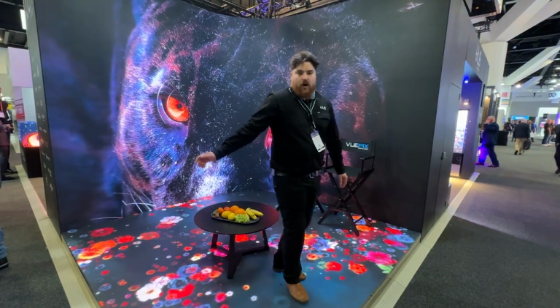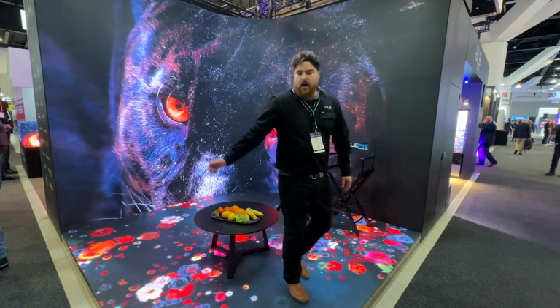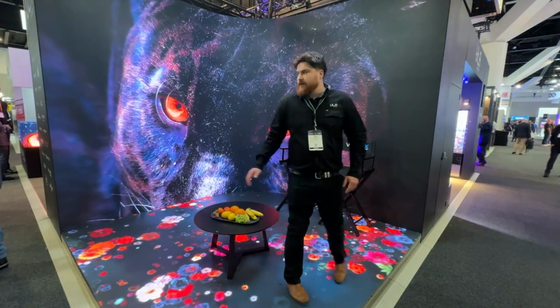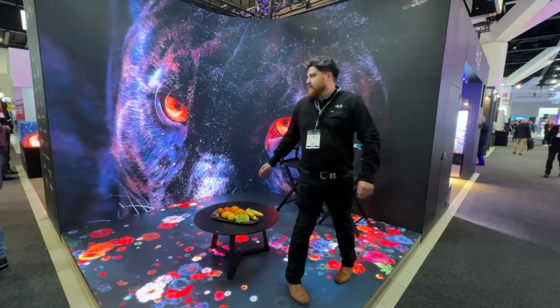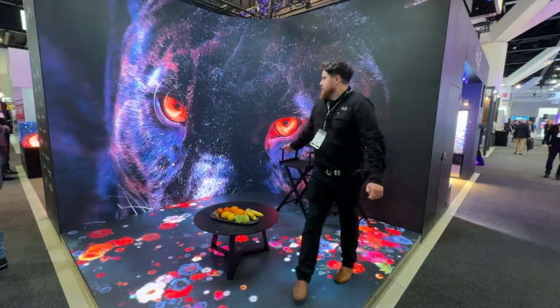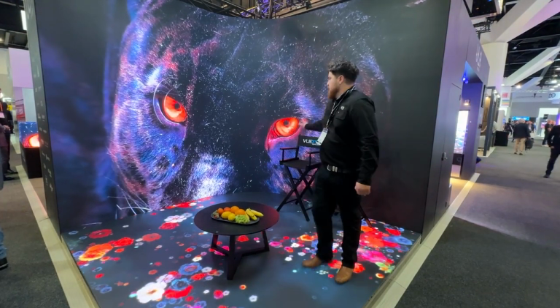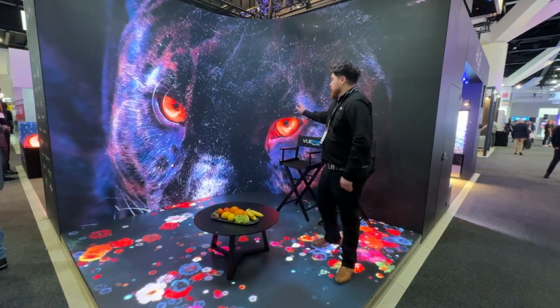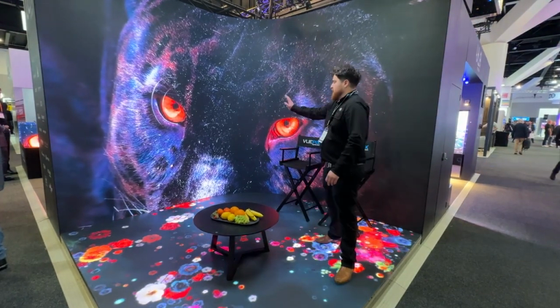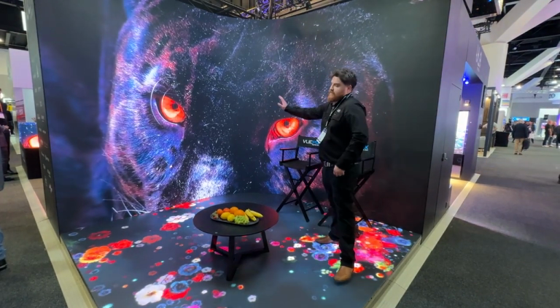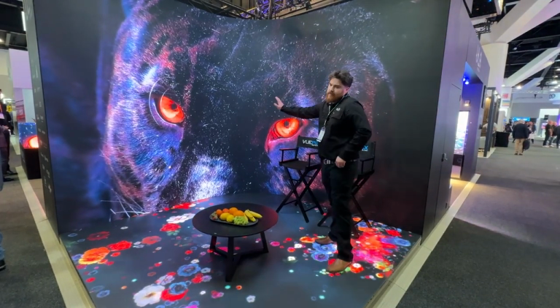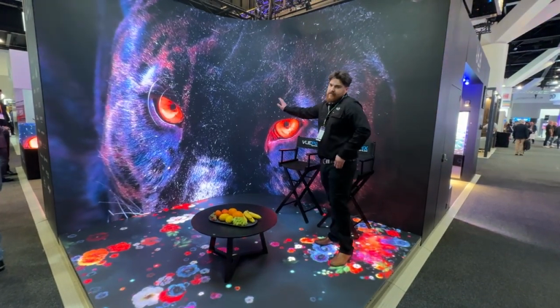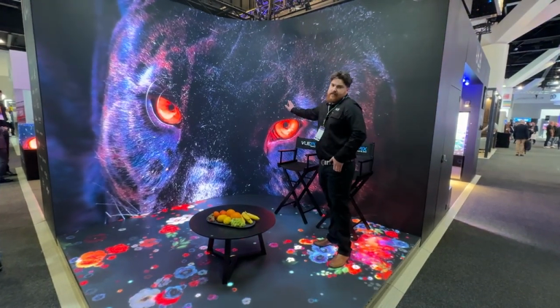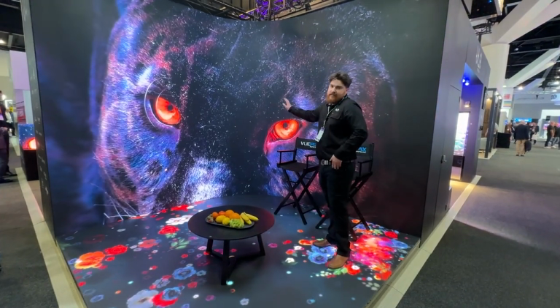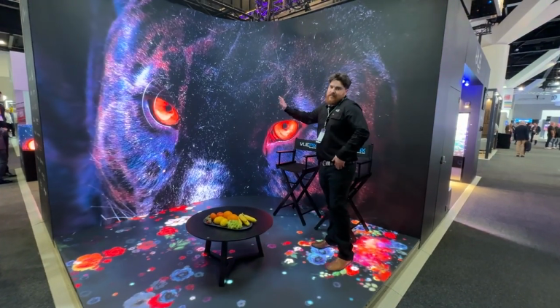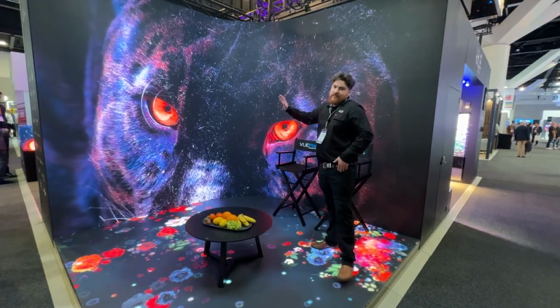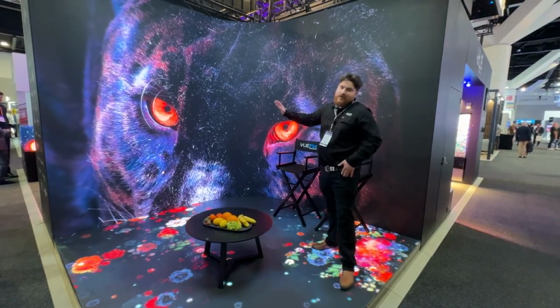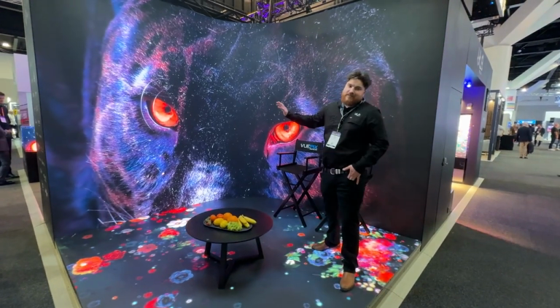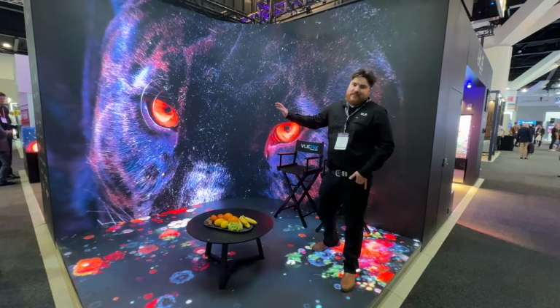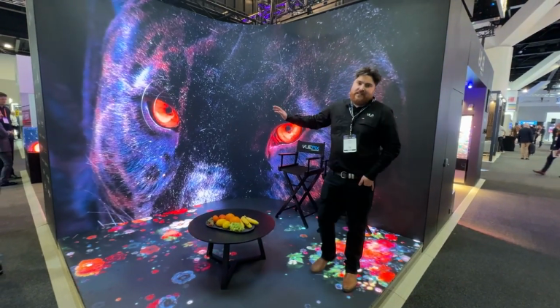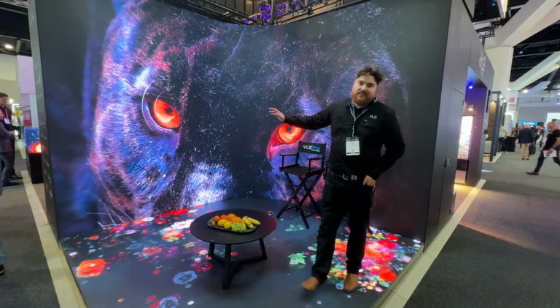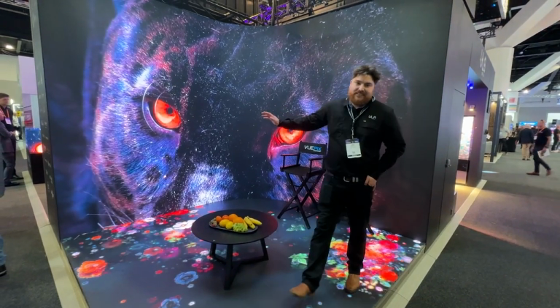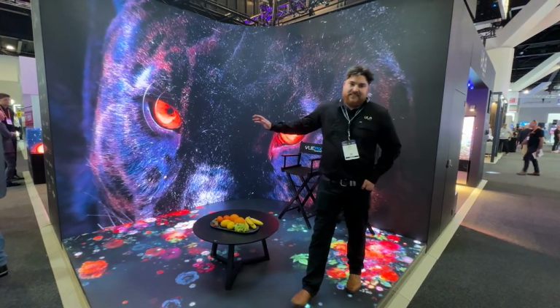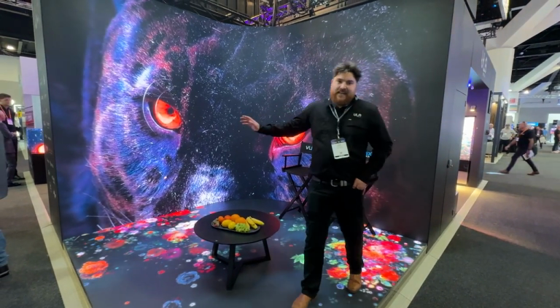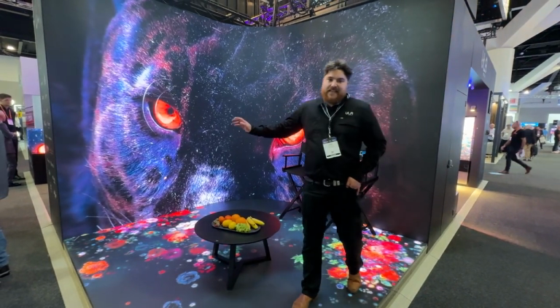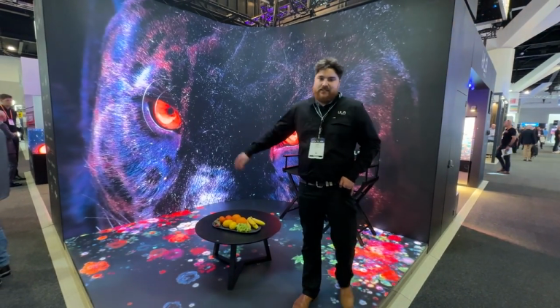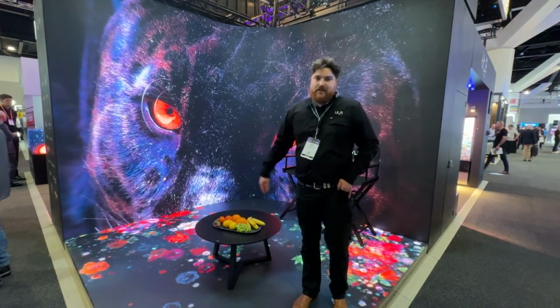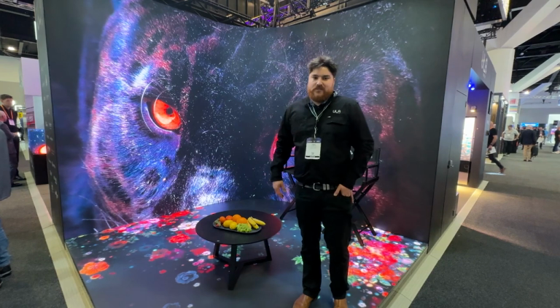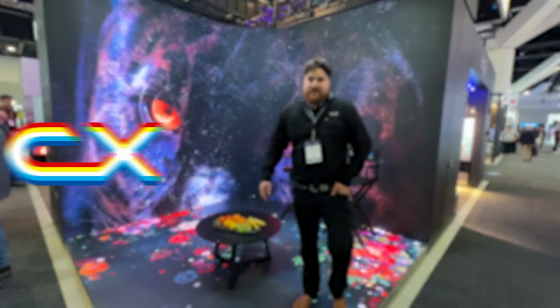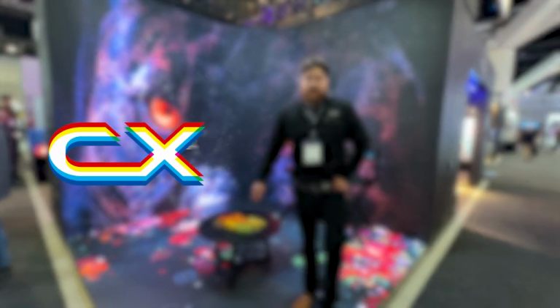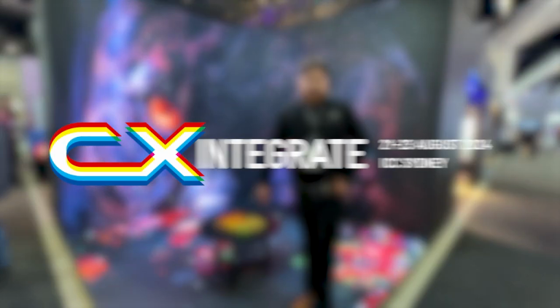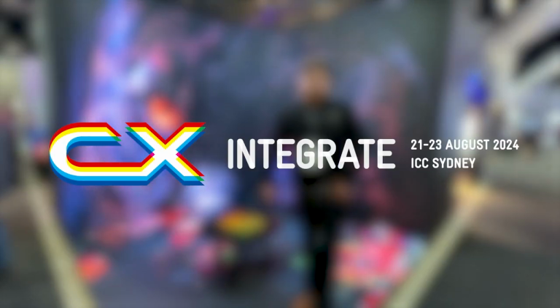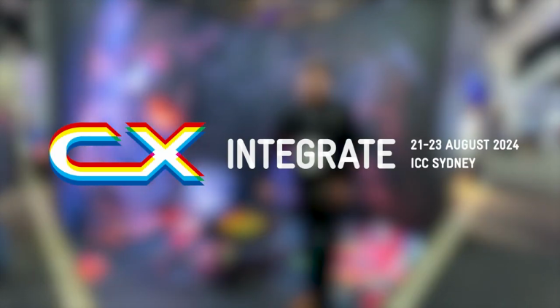And behind me we've got the soft curve here. The curves are still in and still being pushed around for many projects.